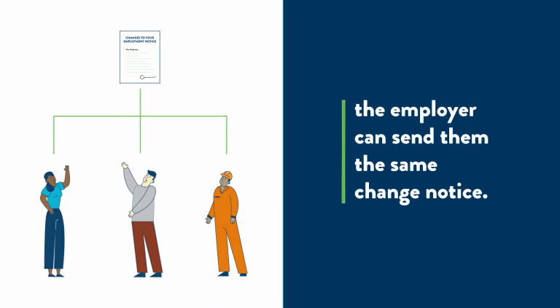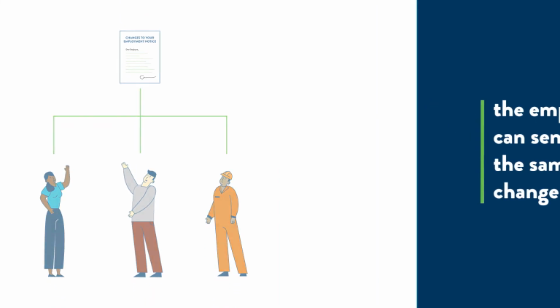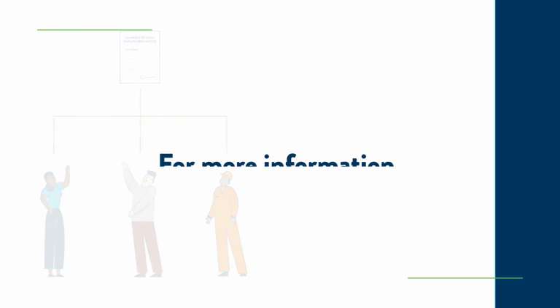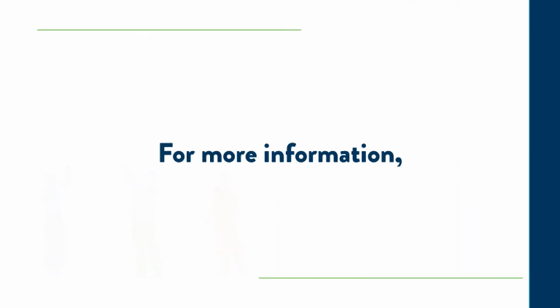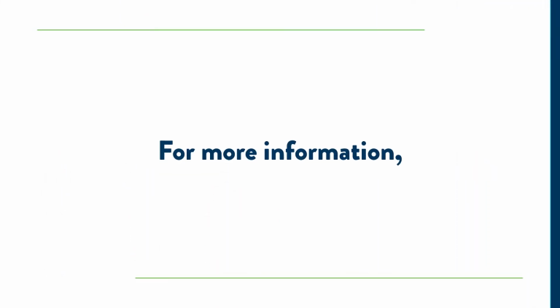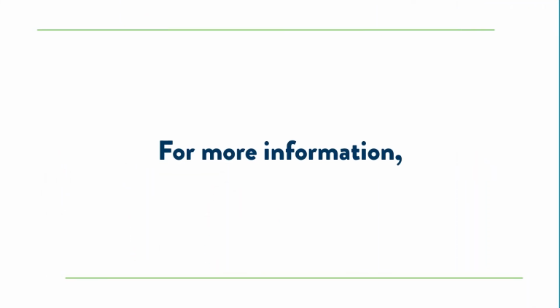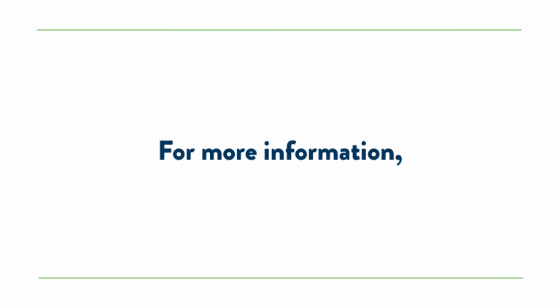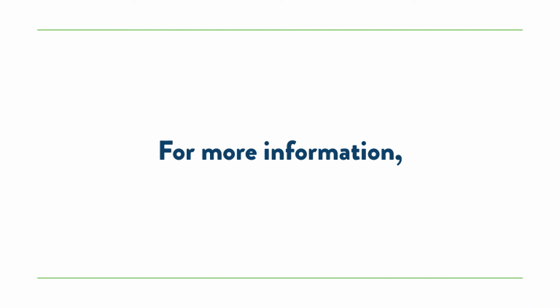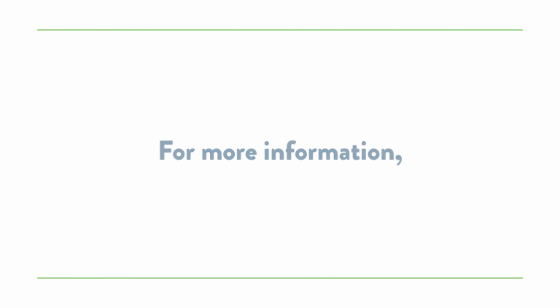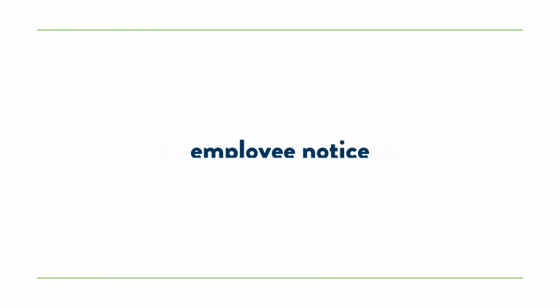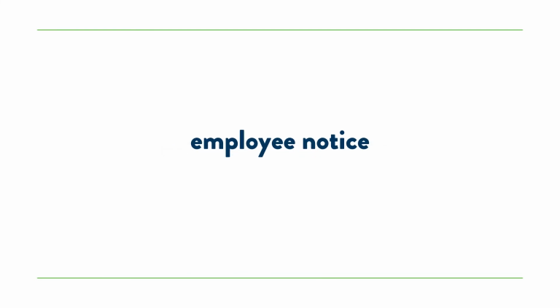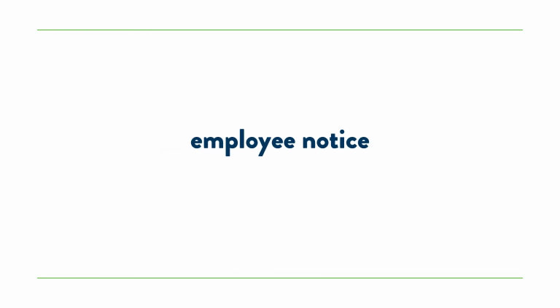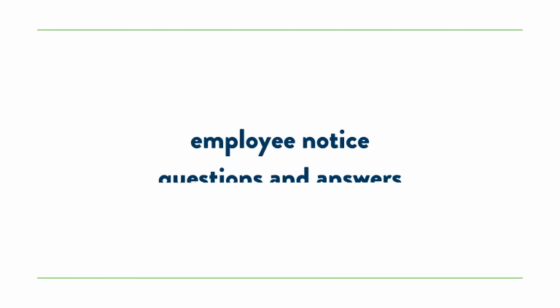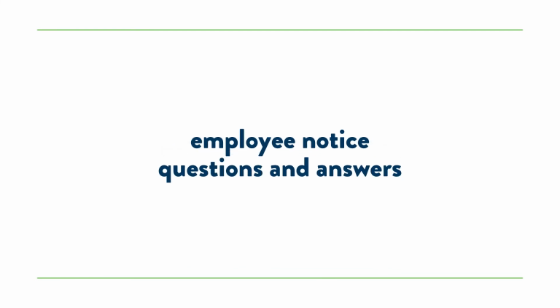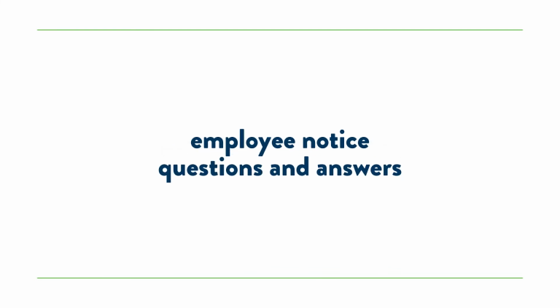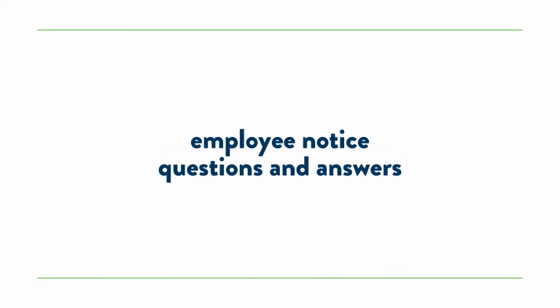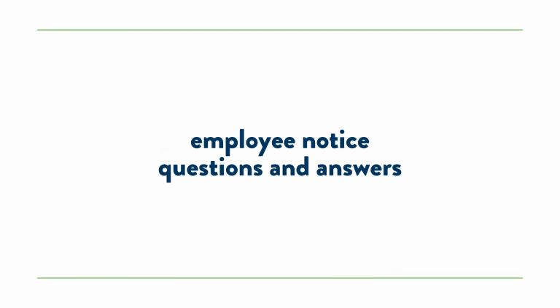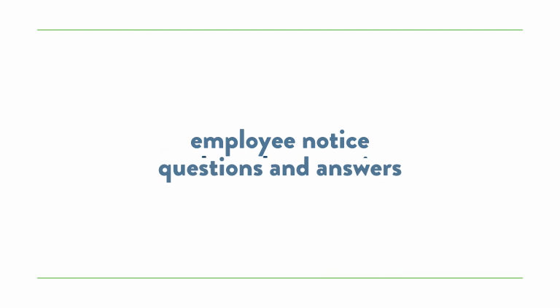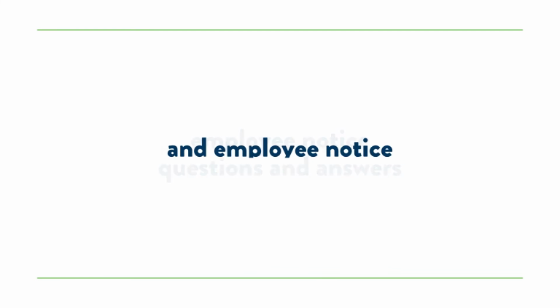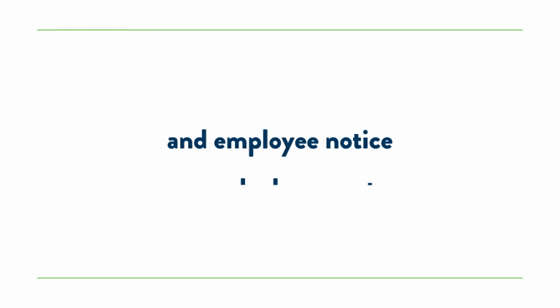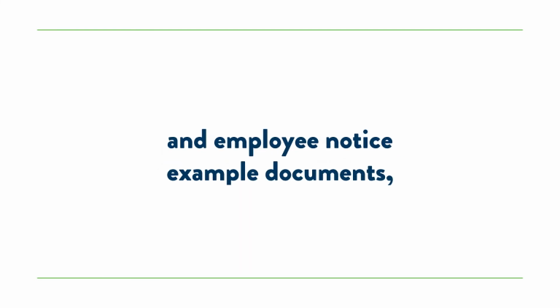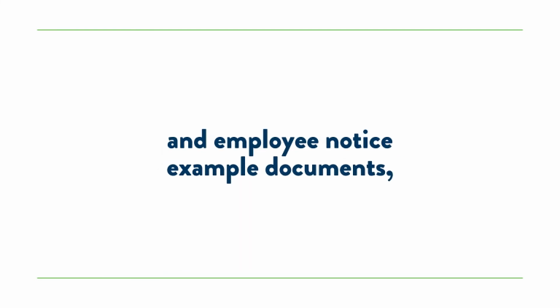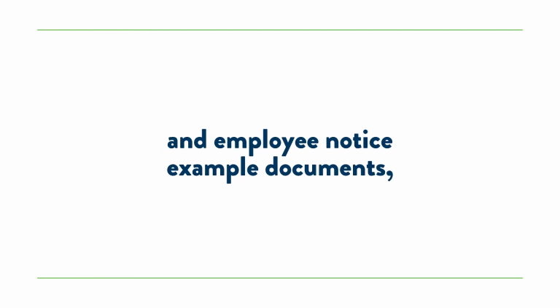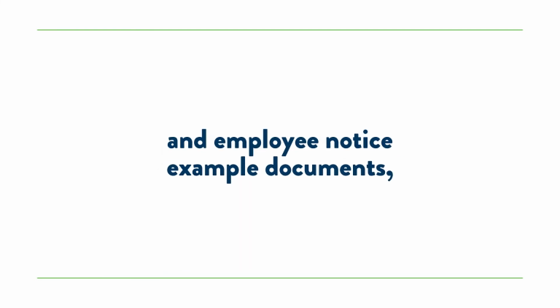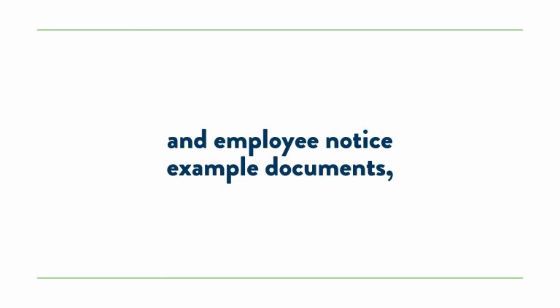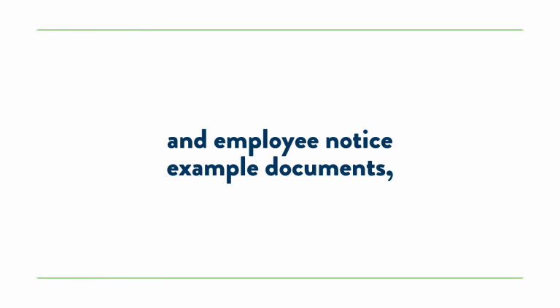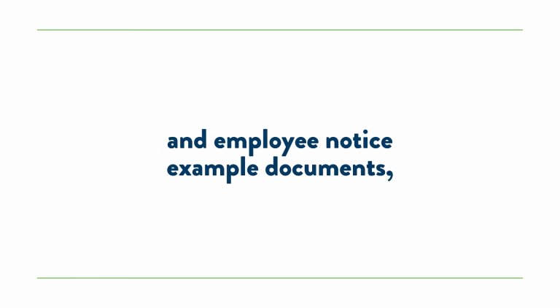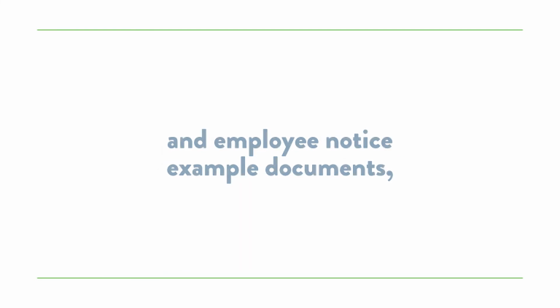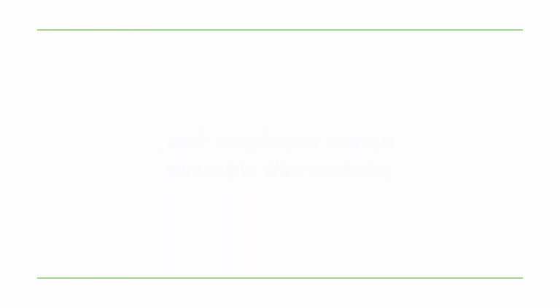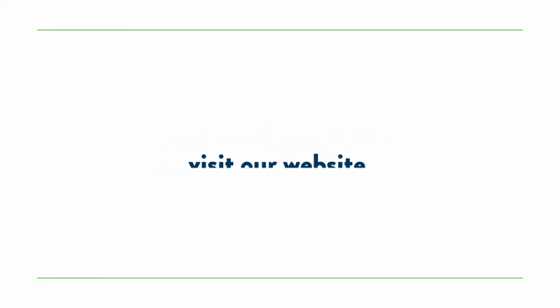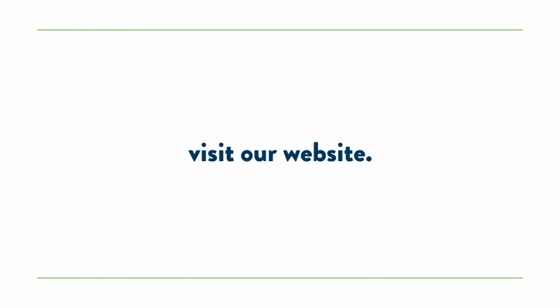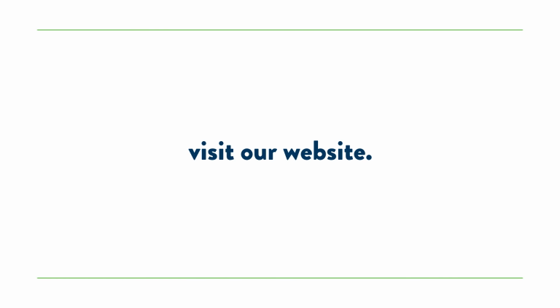For more information, employee notice questions and answers, and employee notice example documents, visit our website.